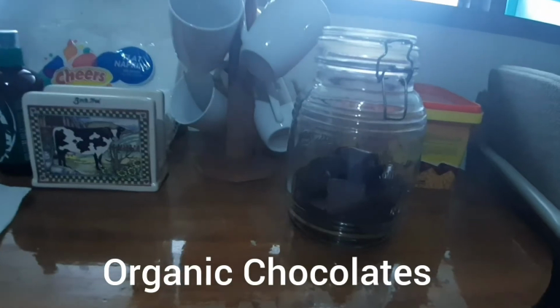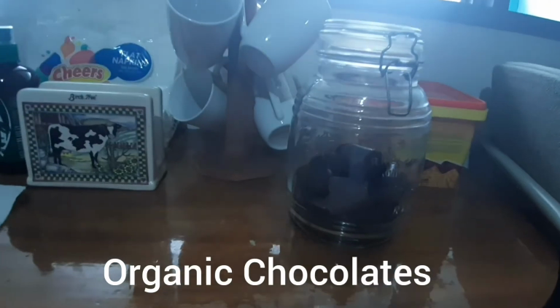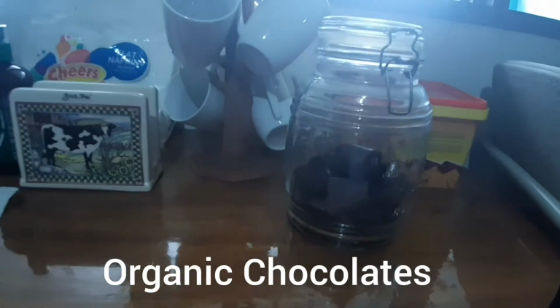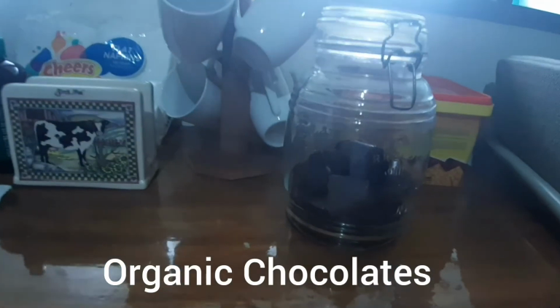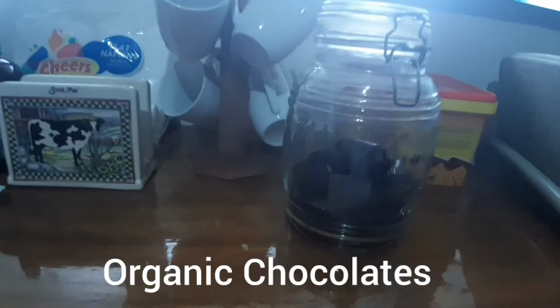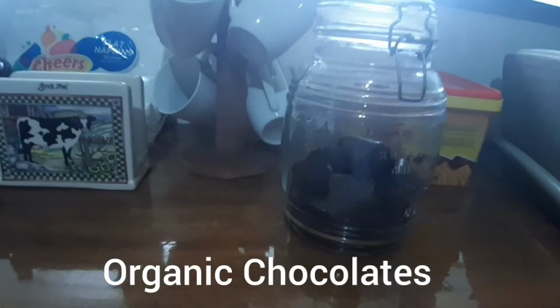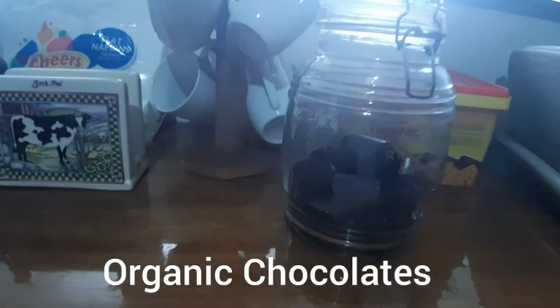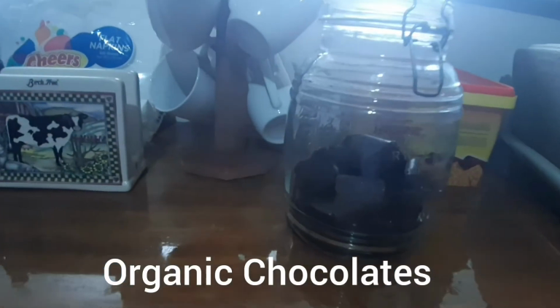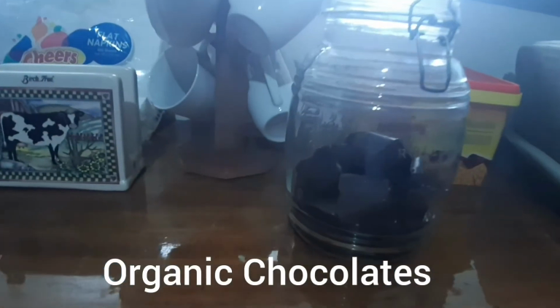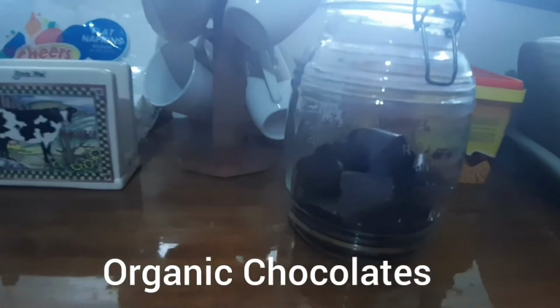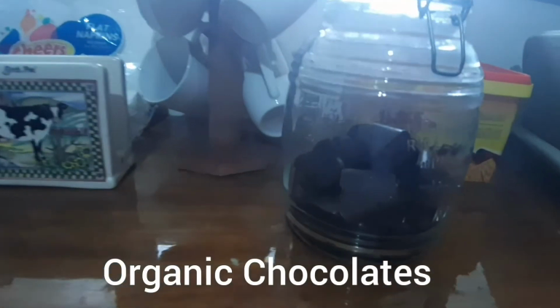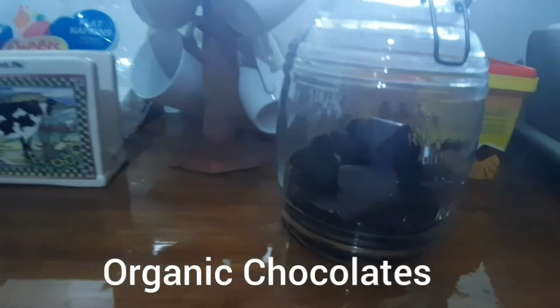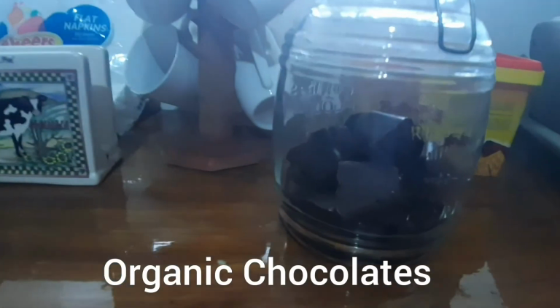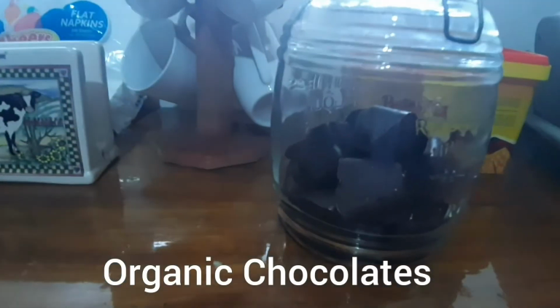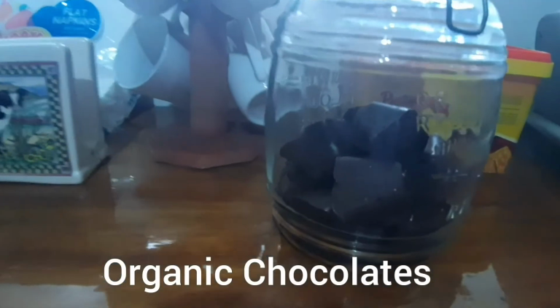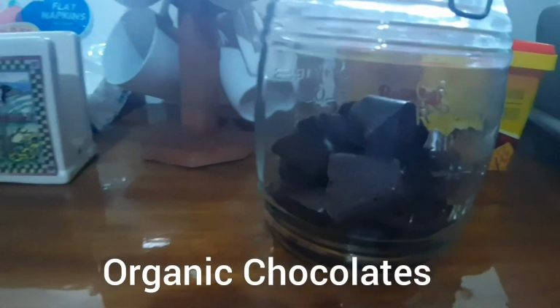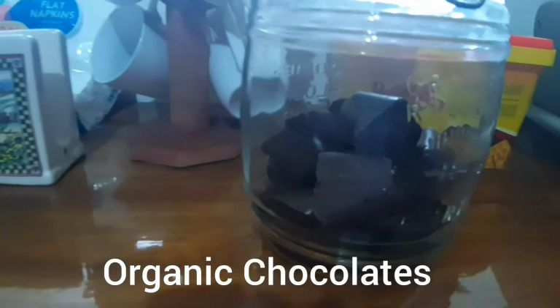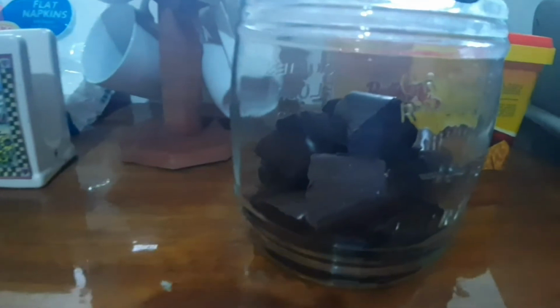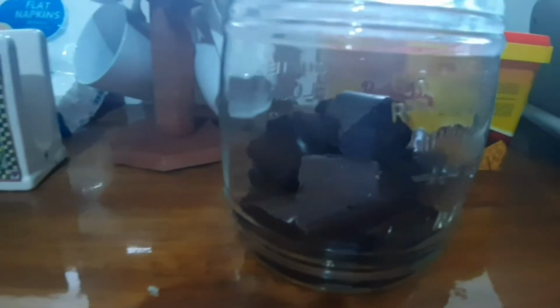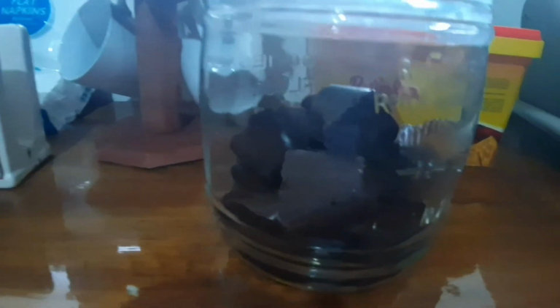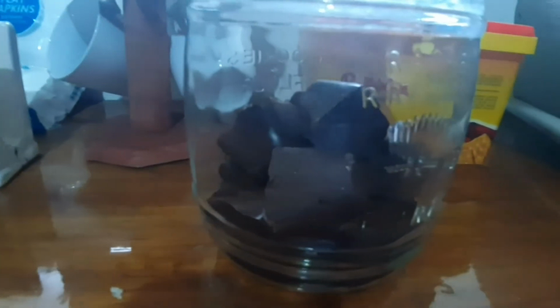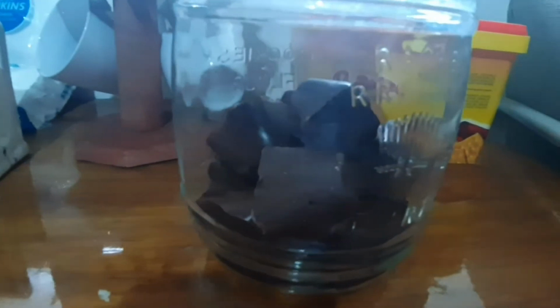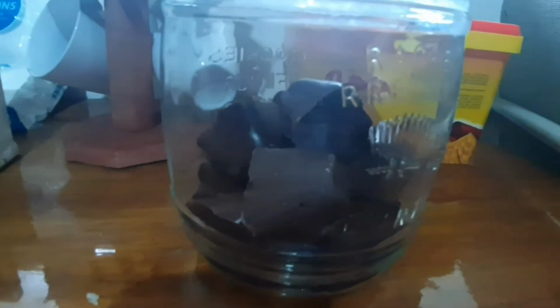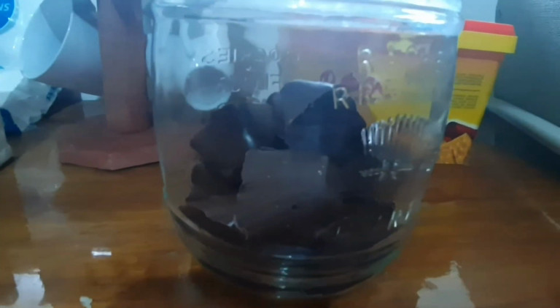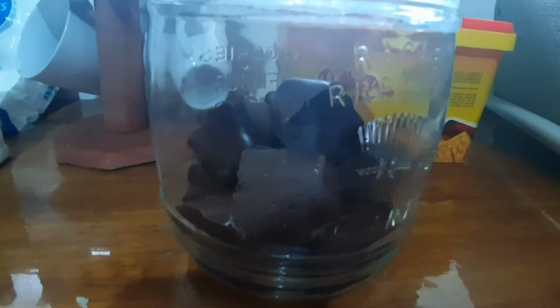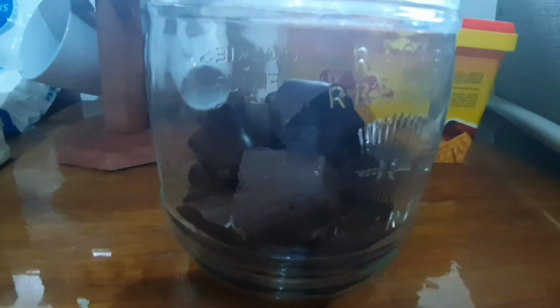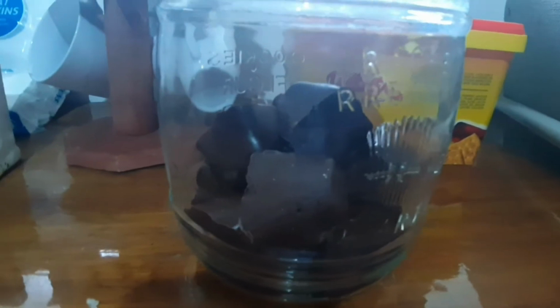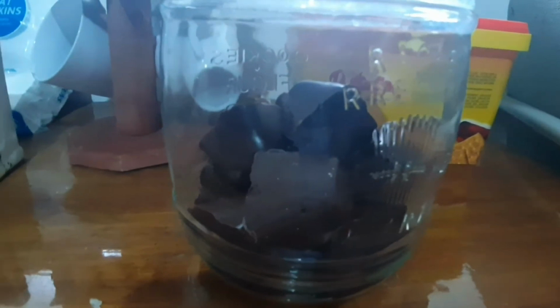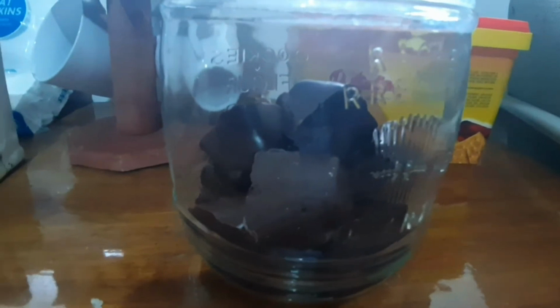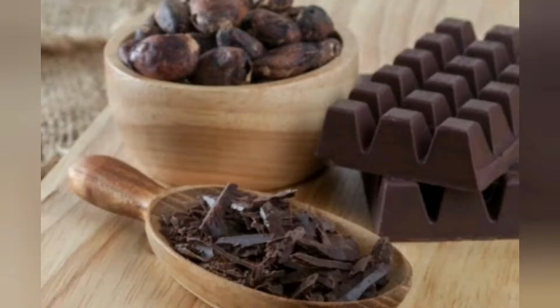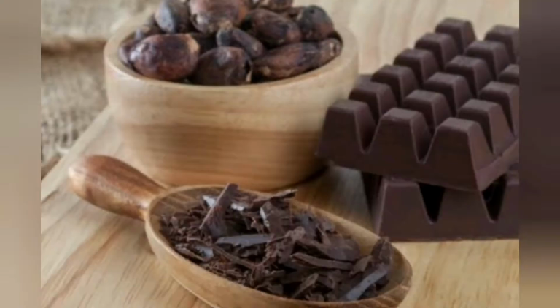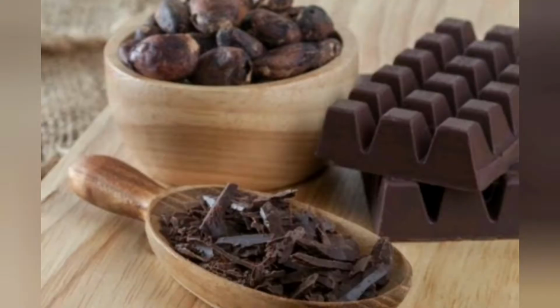Good morning everybody! Today I will be showing you how to make chocolates with no preservatives.